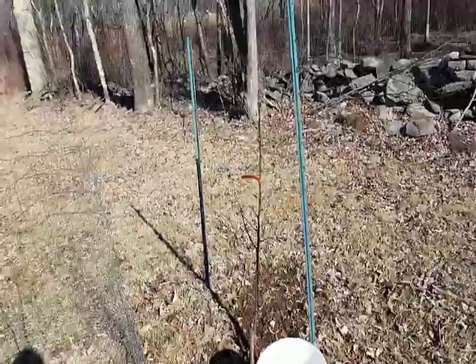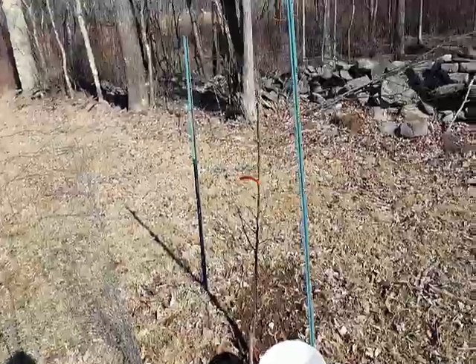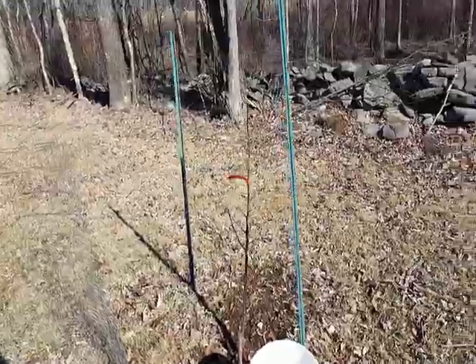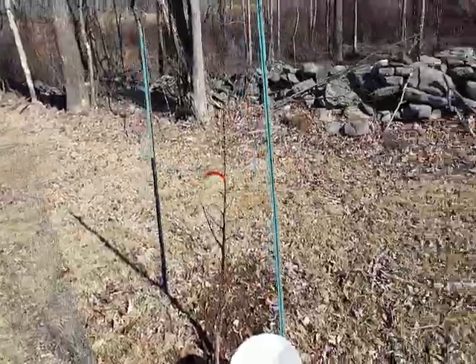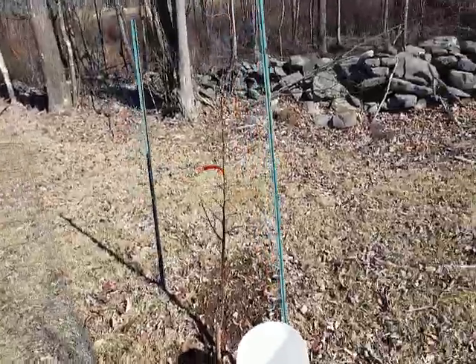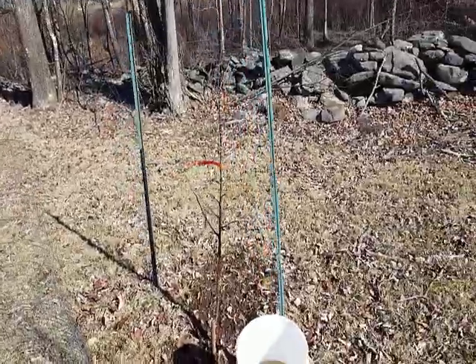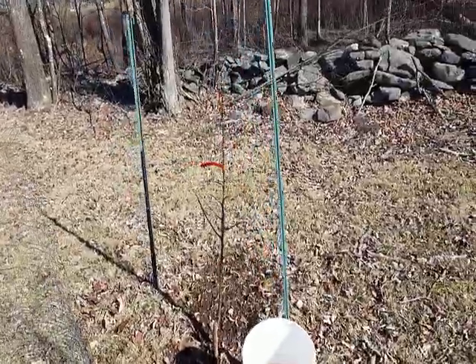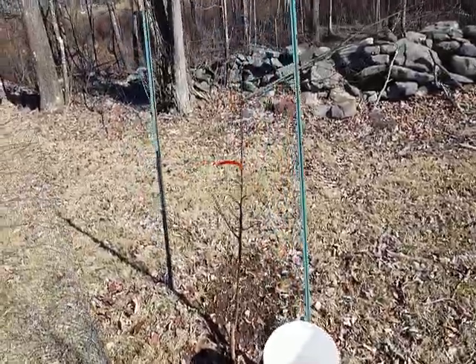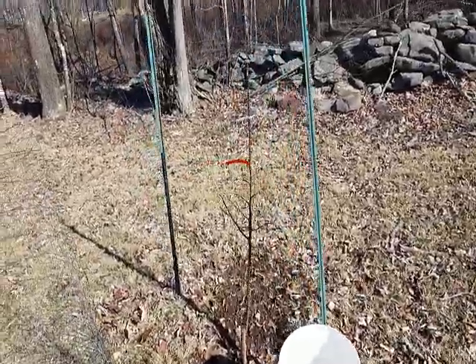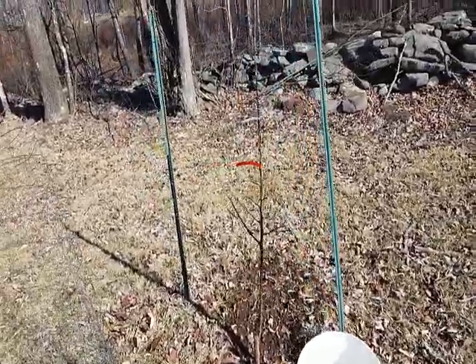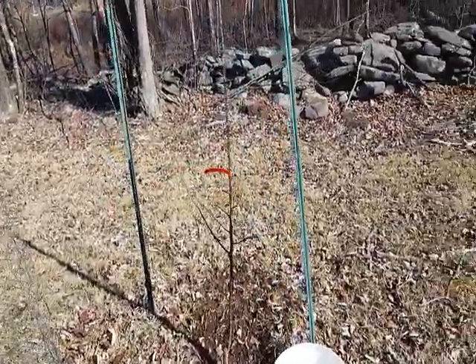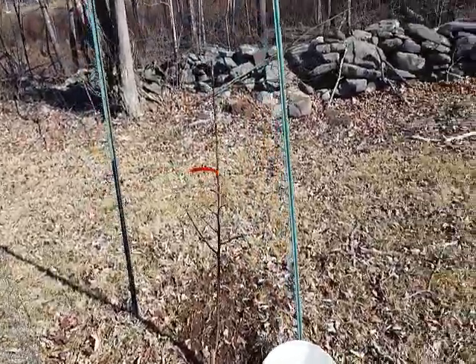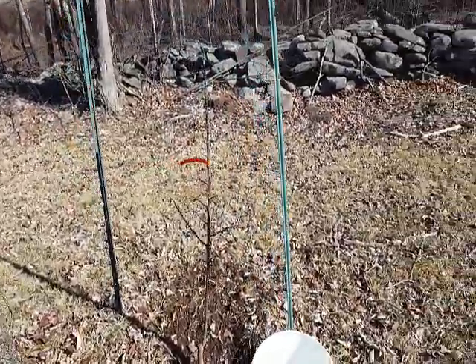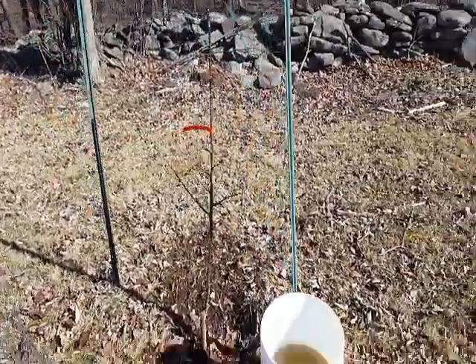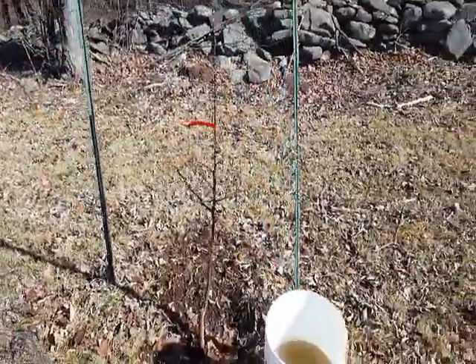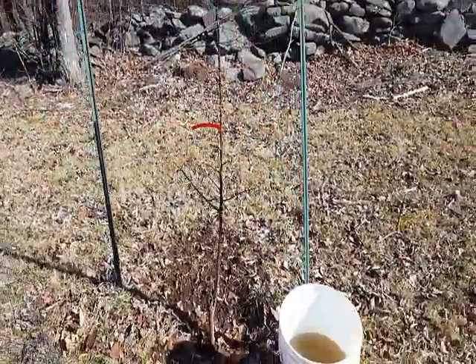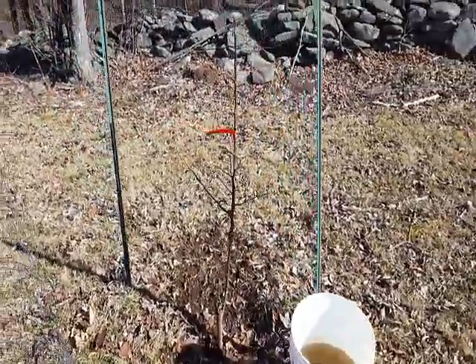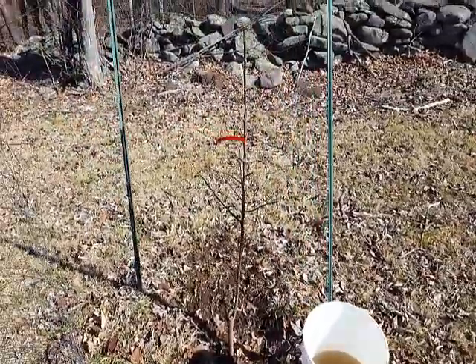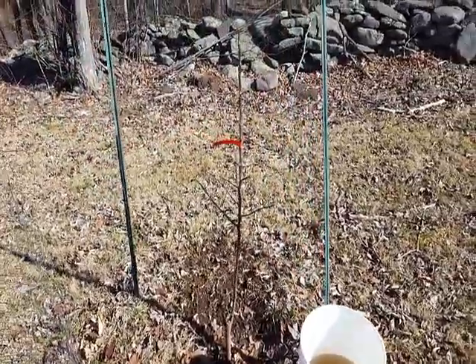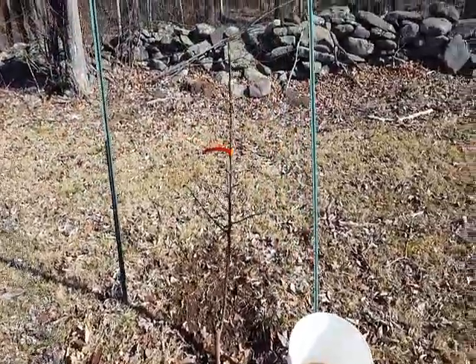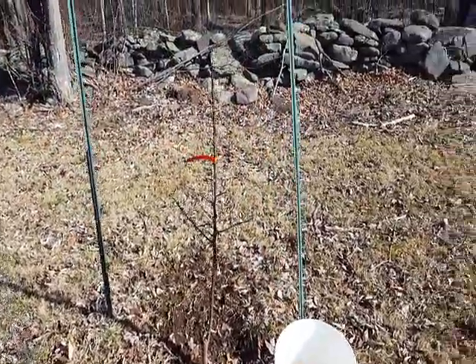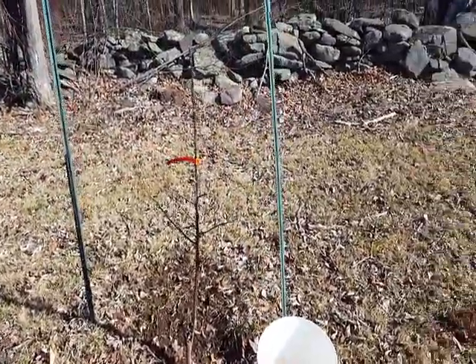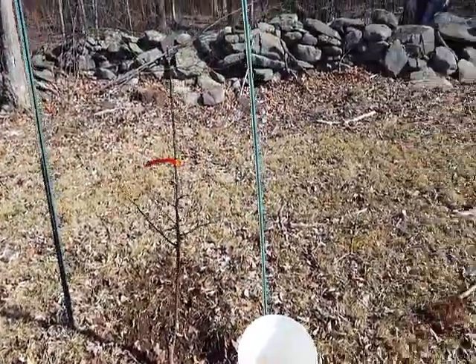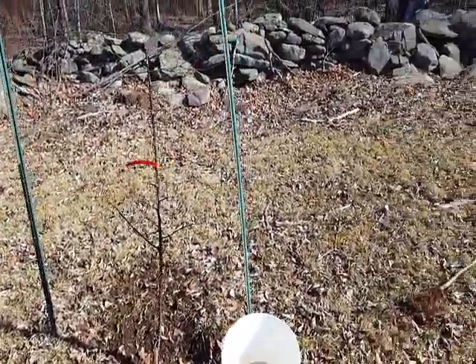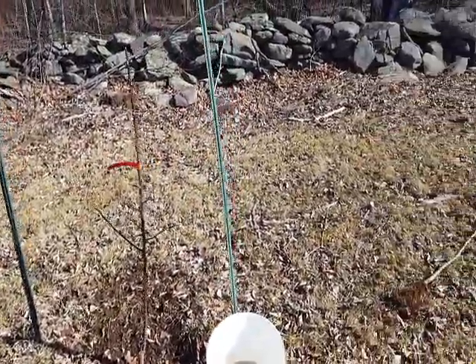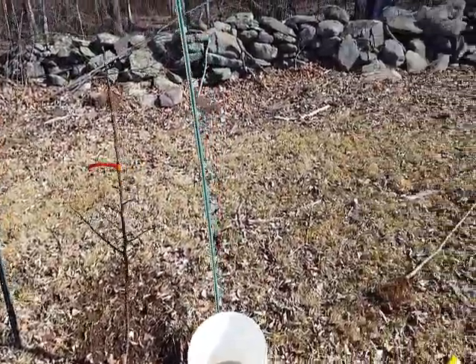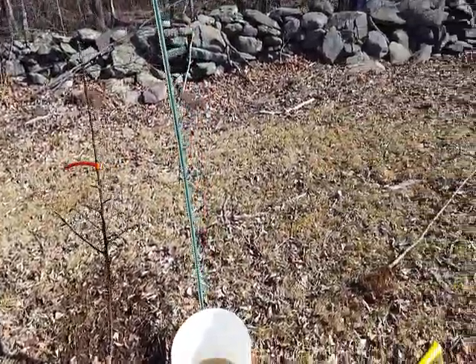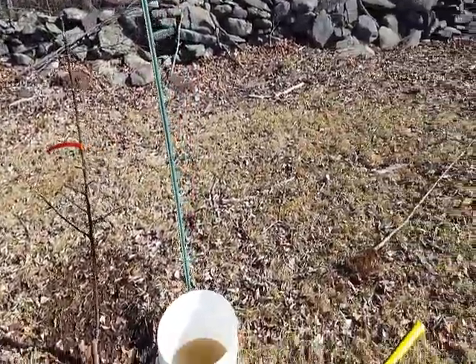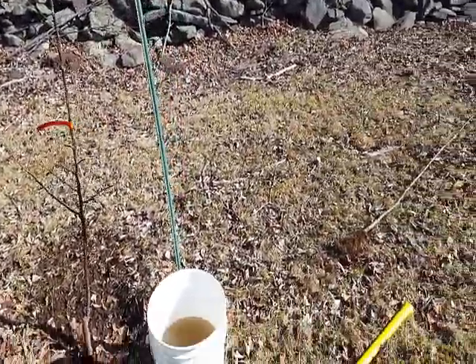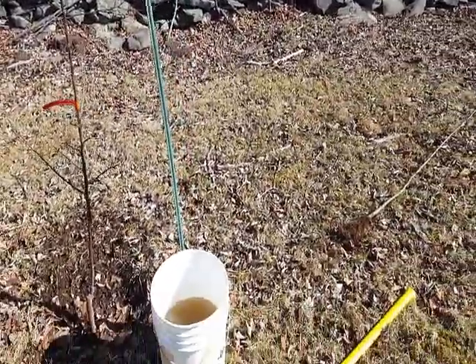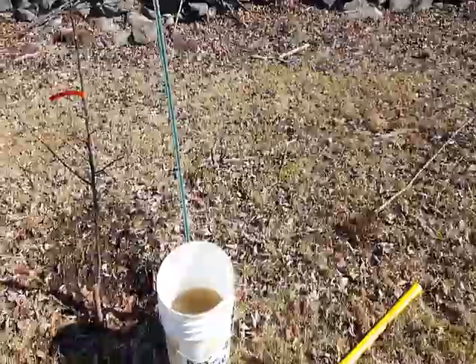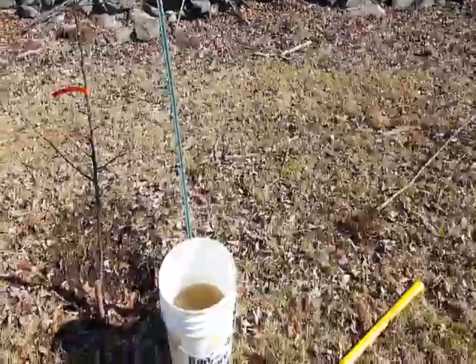Alright, so we got the tree in. You can see it there. I'm going to water it in a minute.